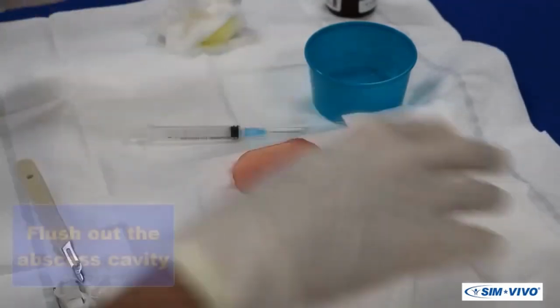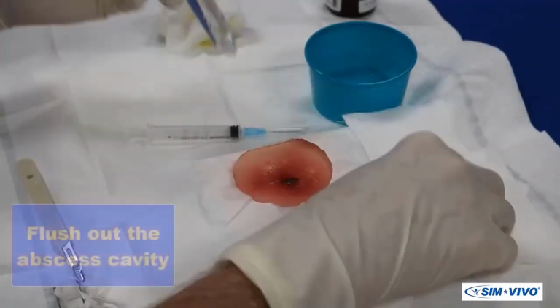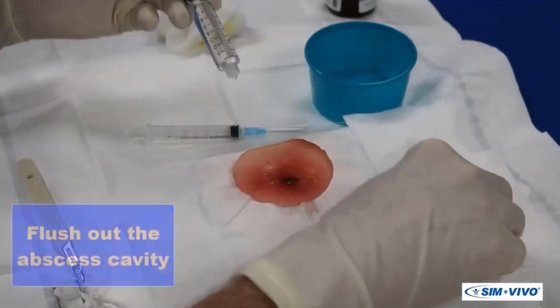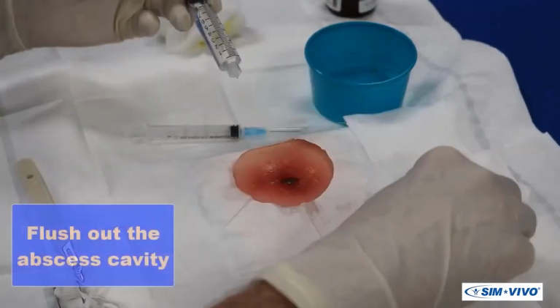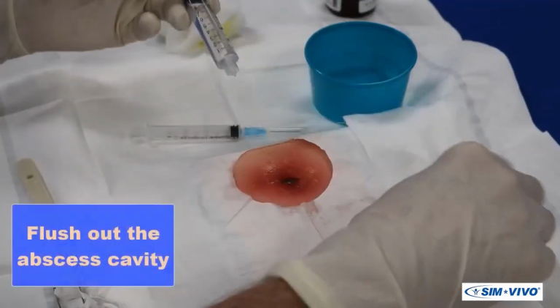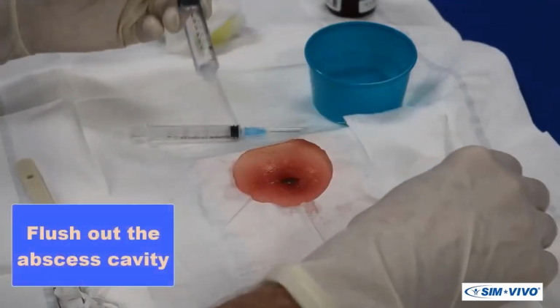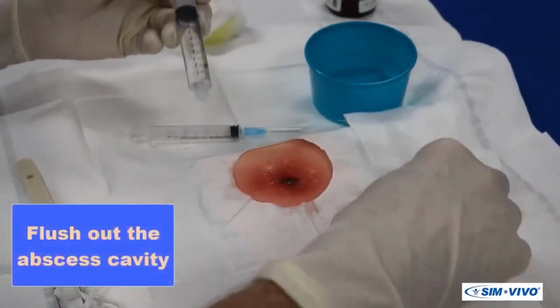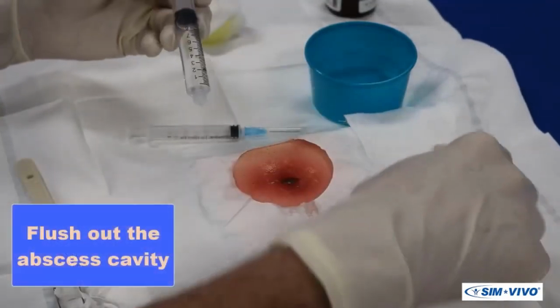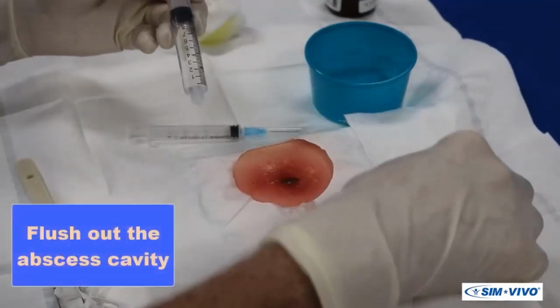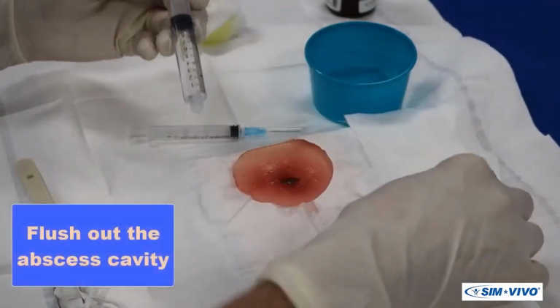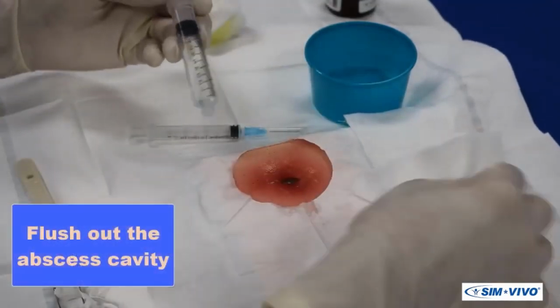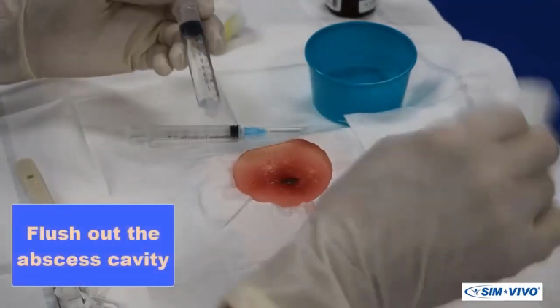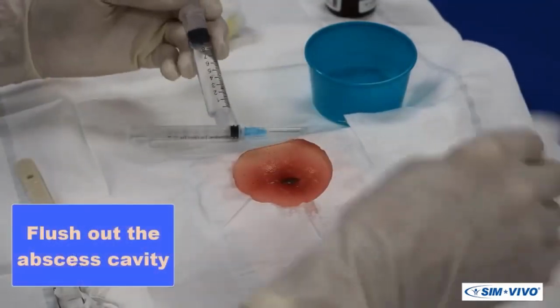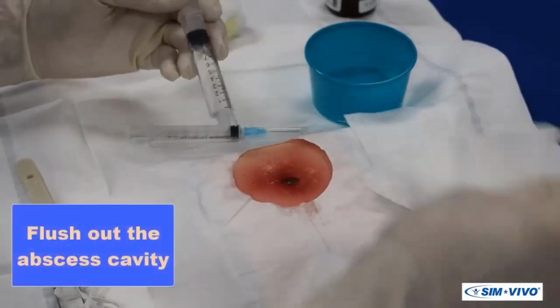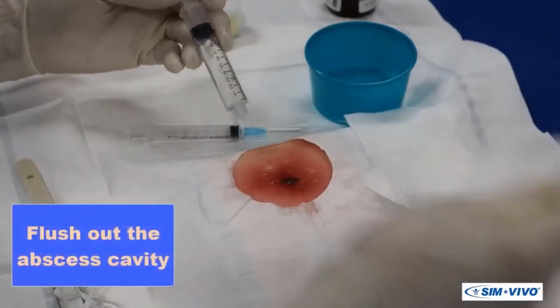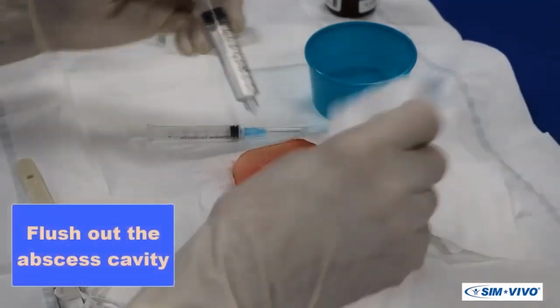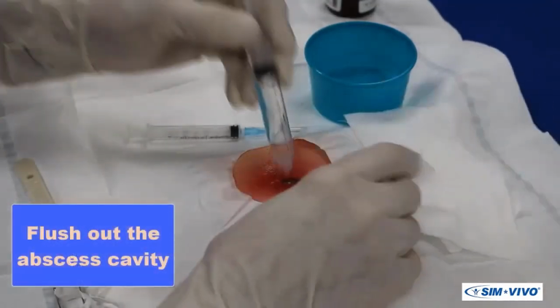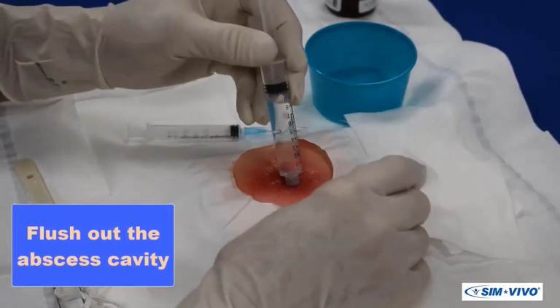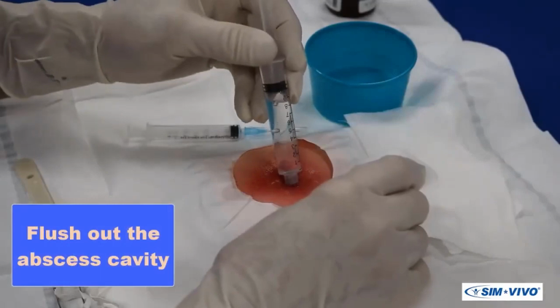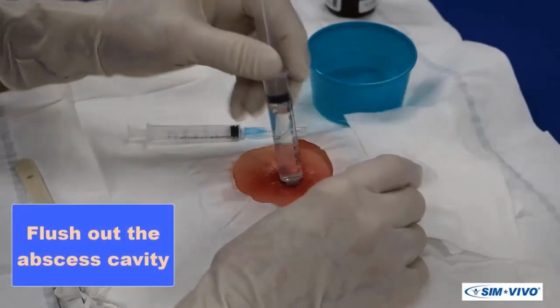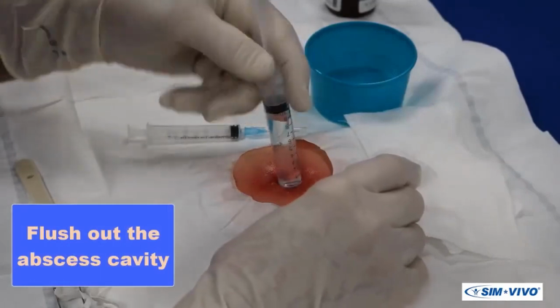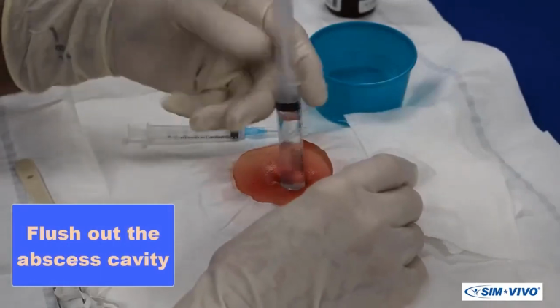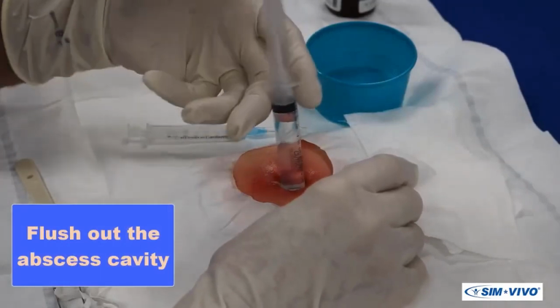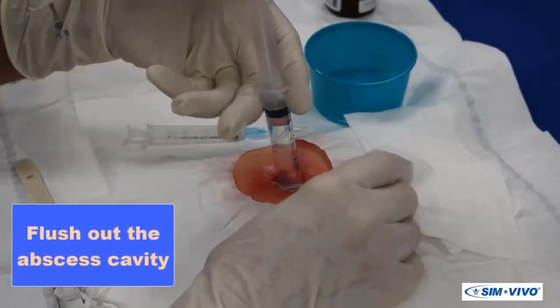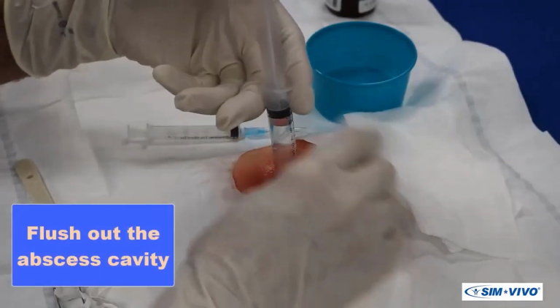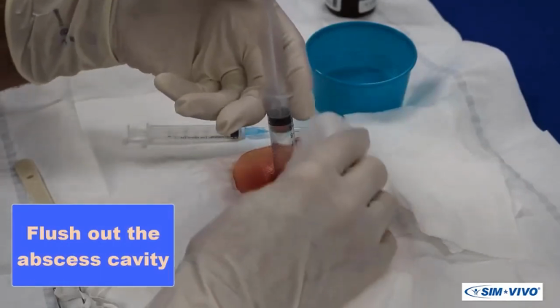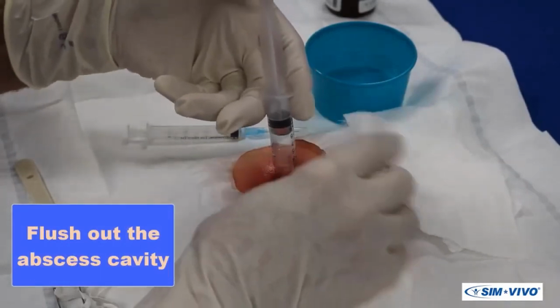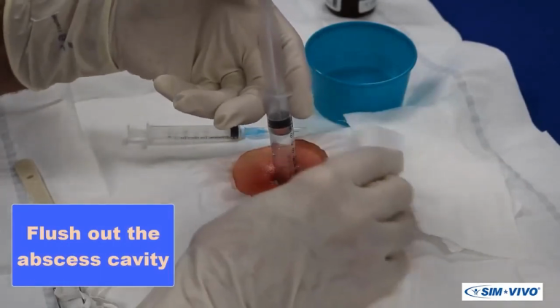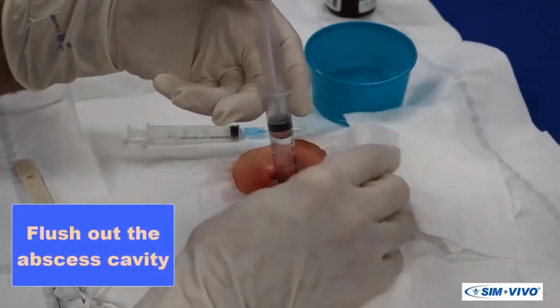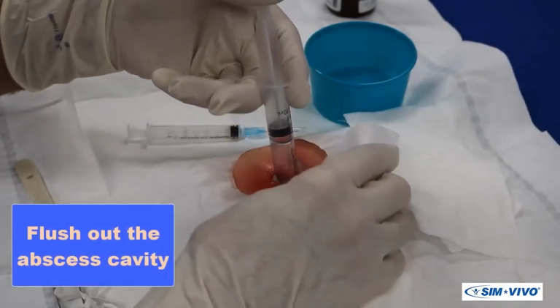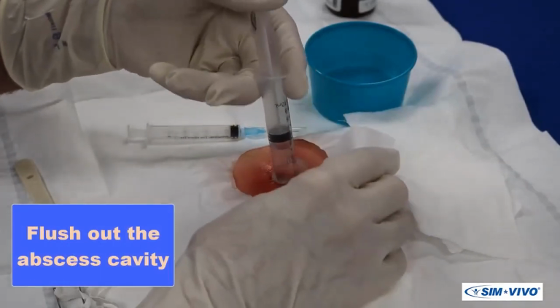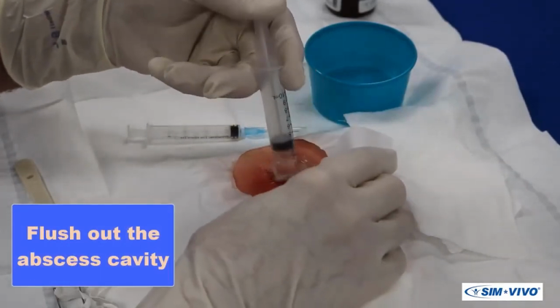Fill the 10-milliliter syringe with saline and flush out the cavity several times until the return is clear.